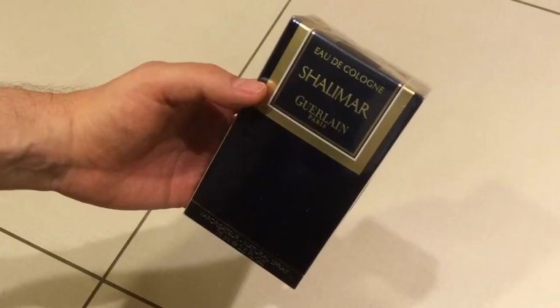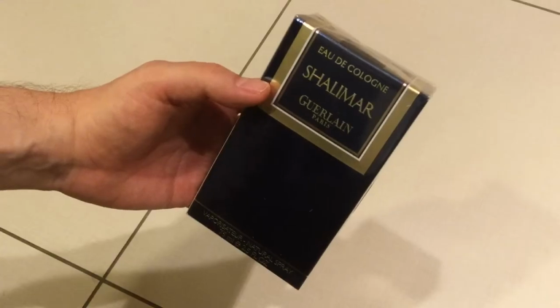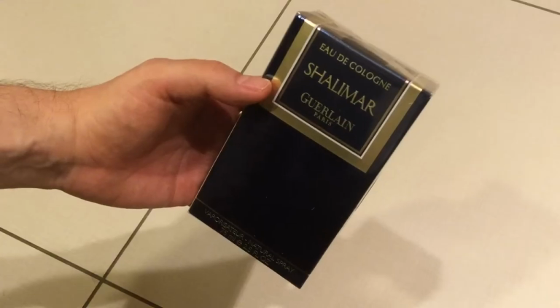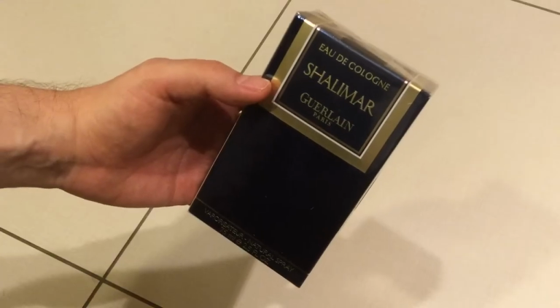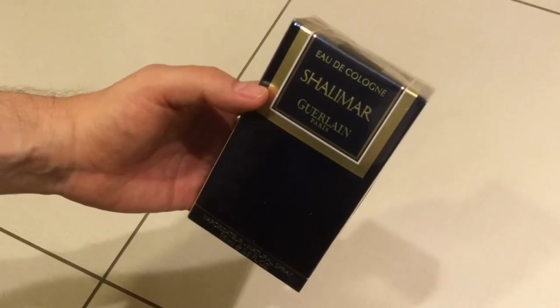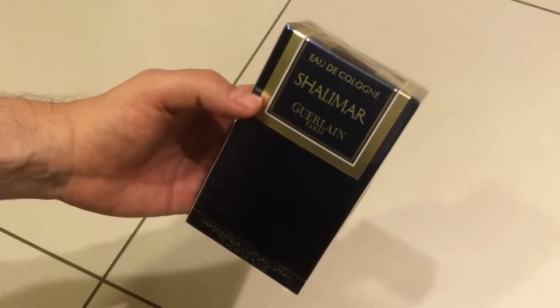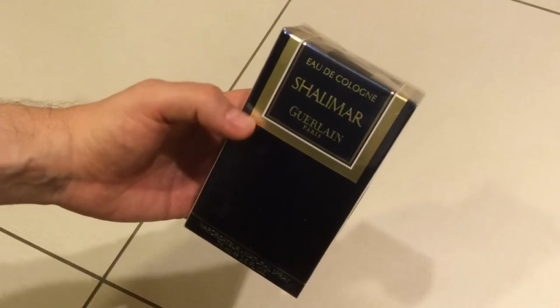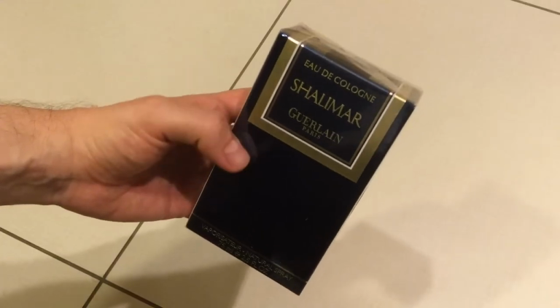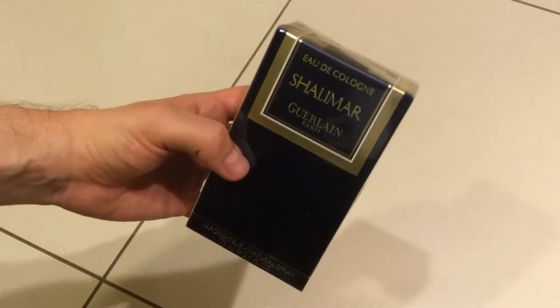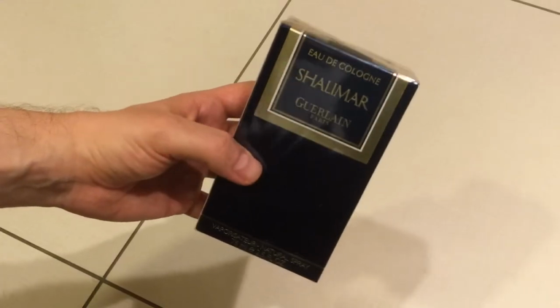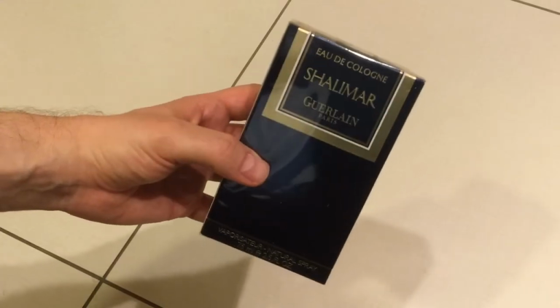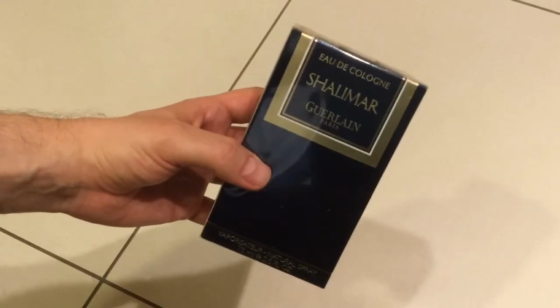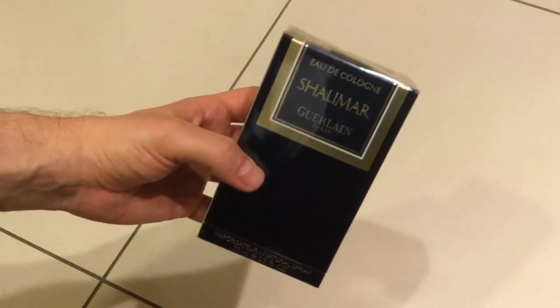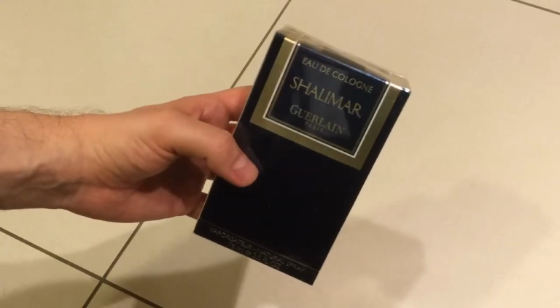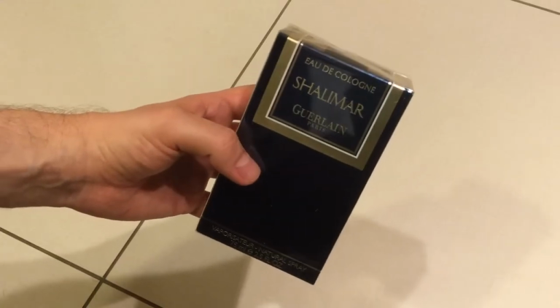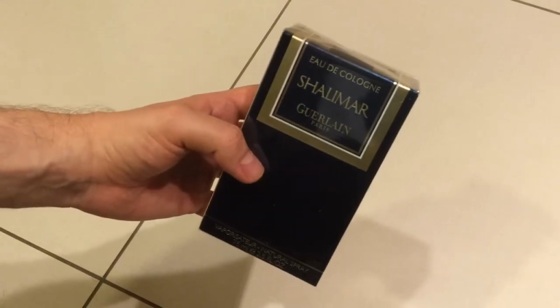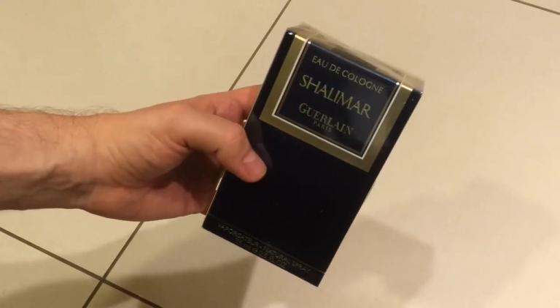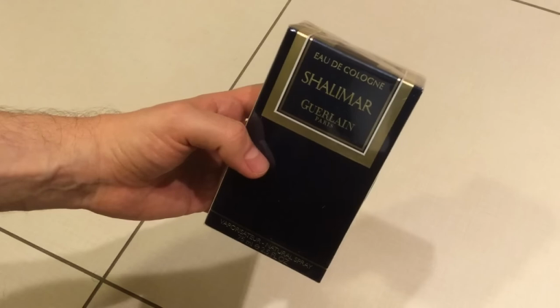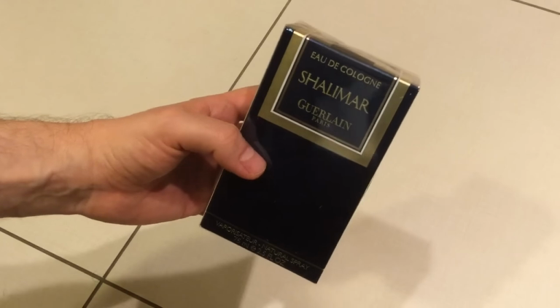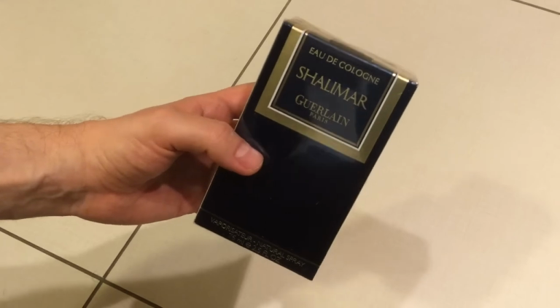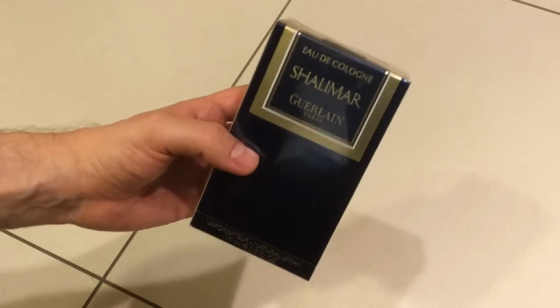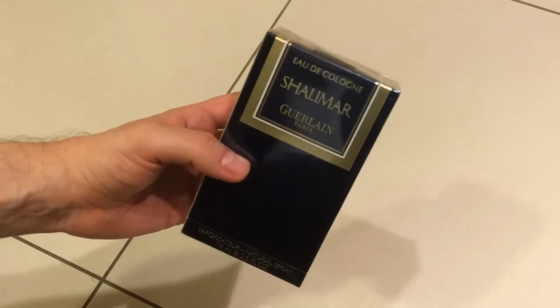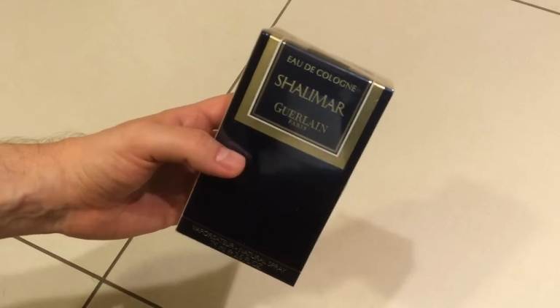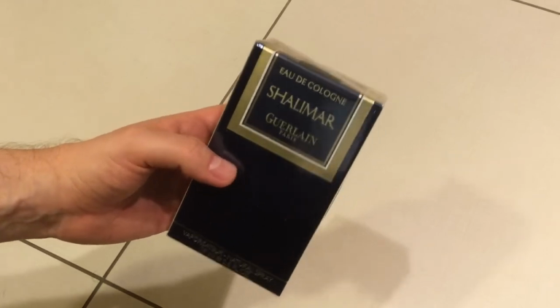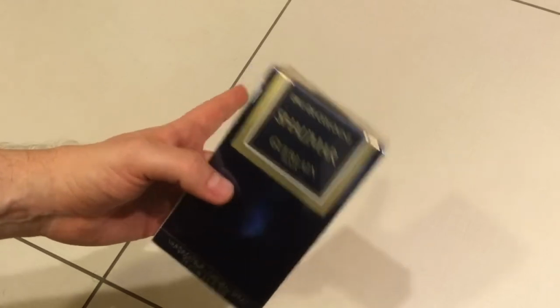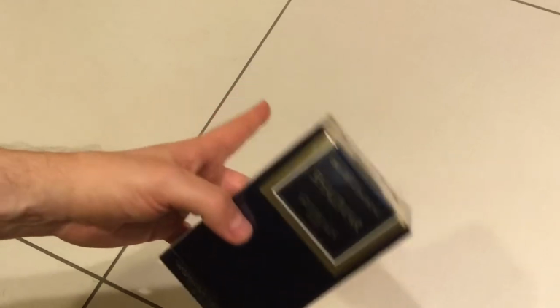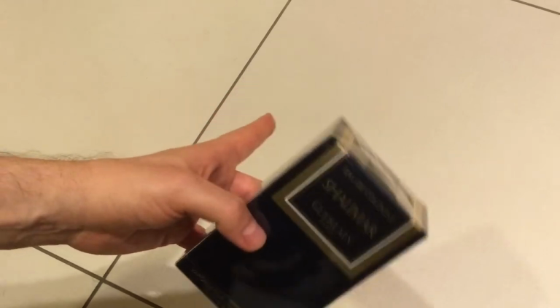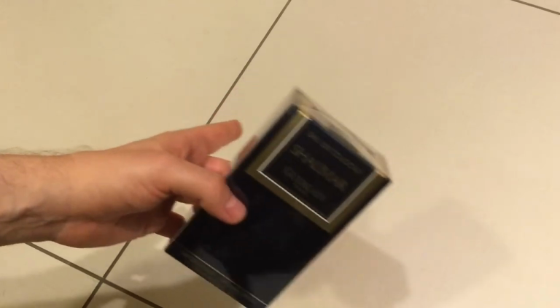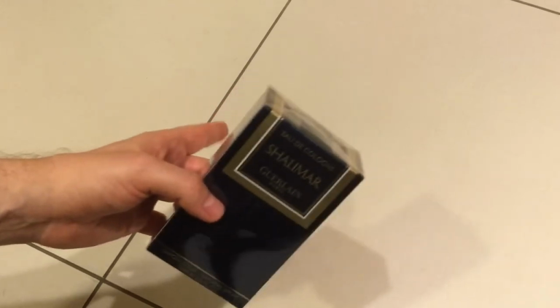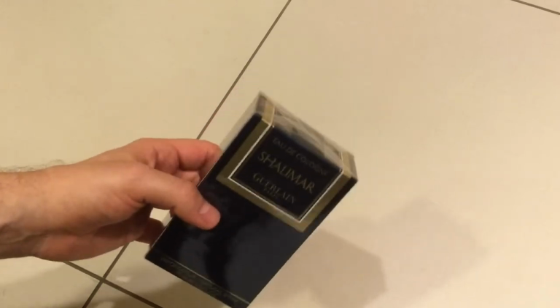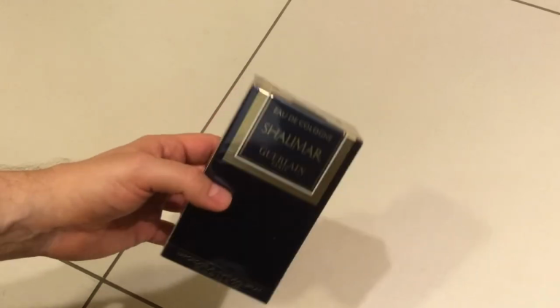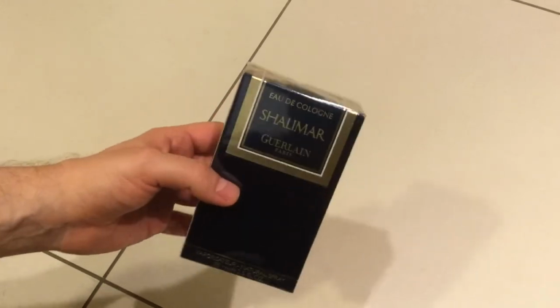Hi everybody, Daikouk here. Welcome back to my channel. I'm traveling all over the place at the moment, so as you can see the background is a bit different.